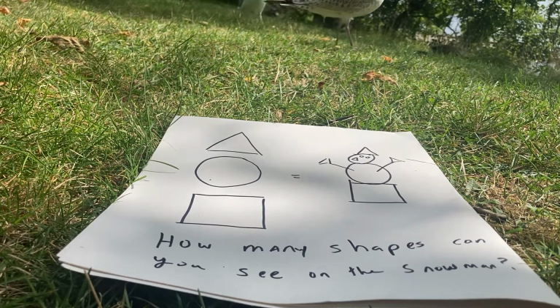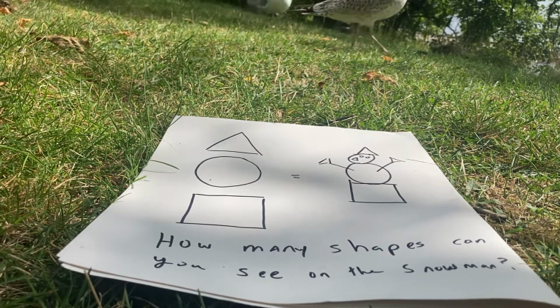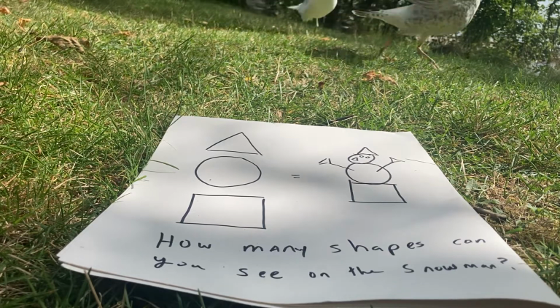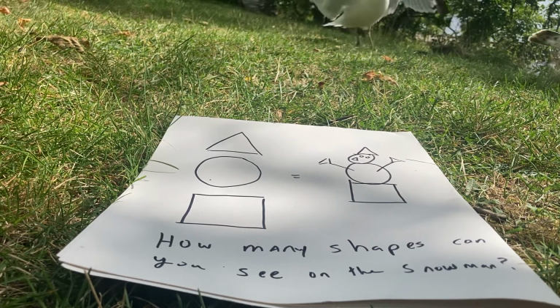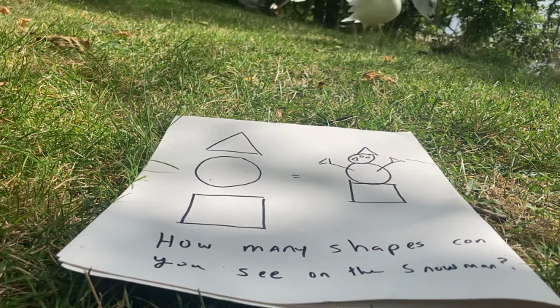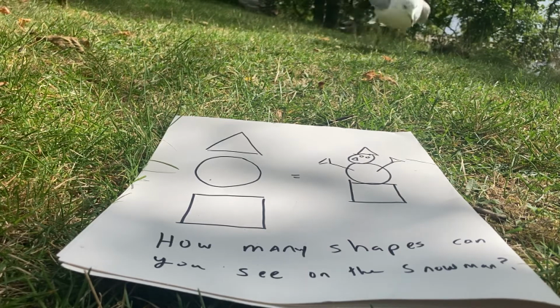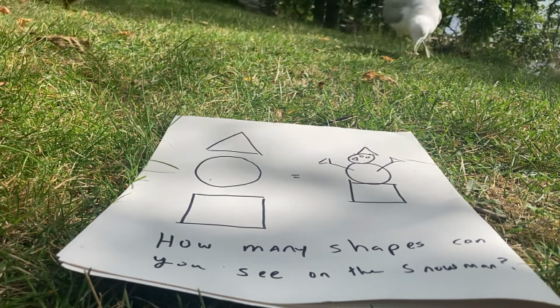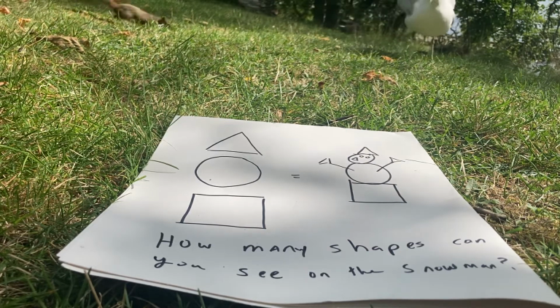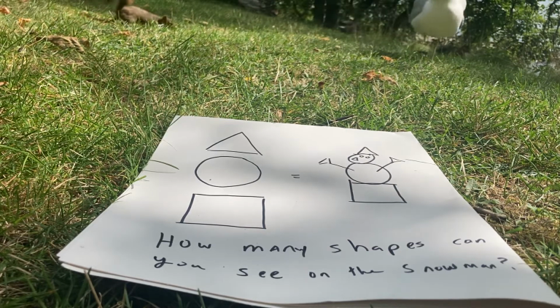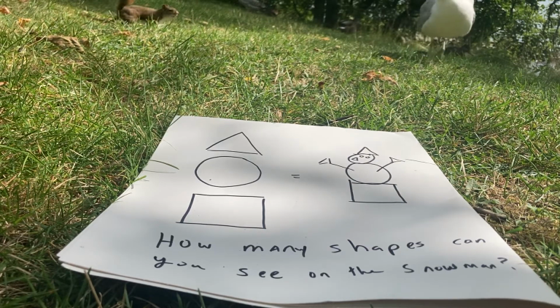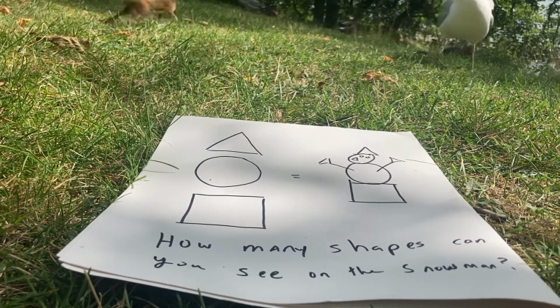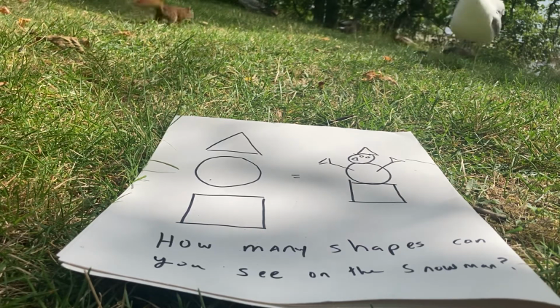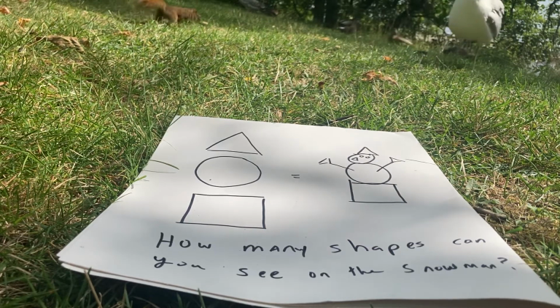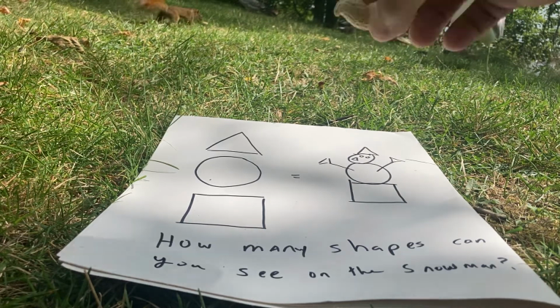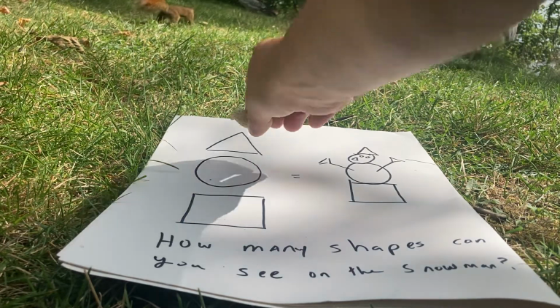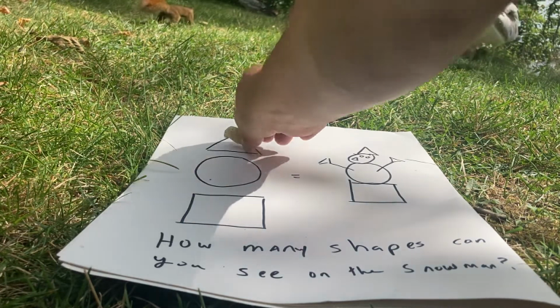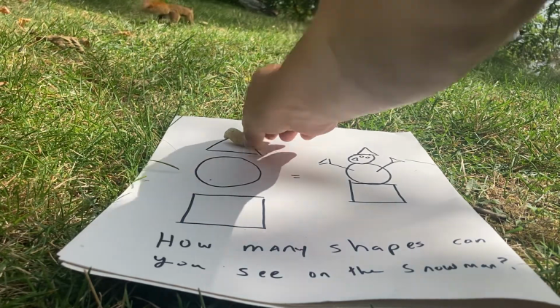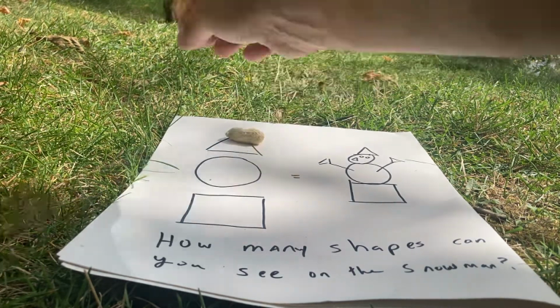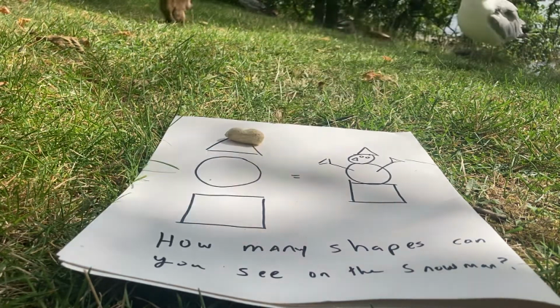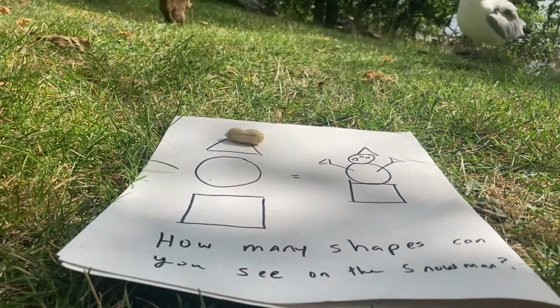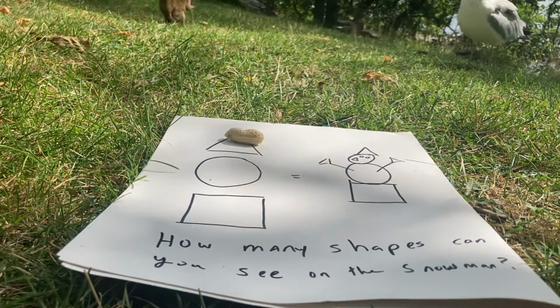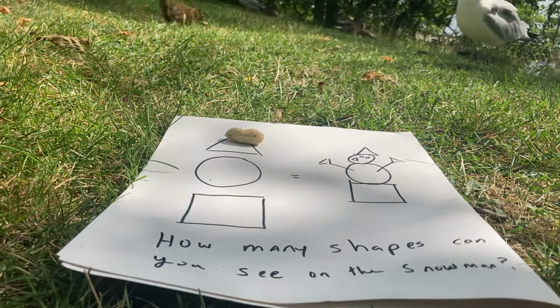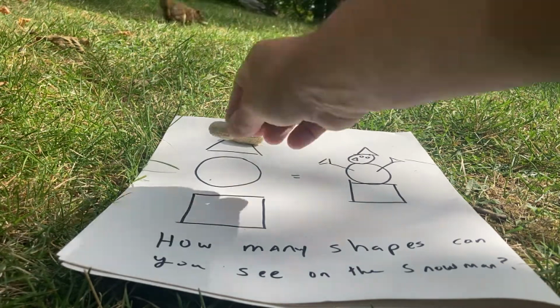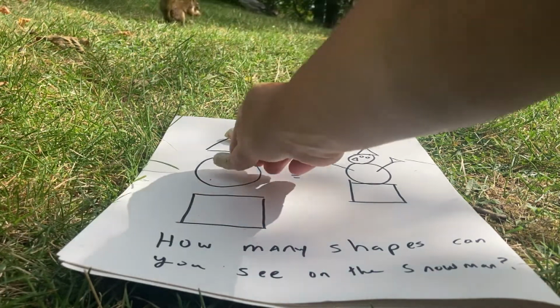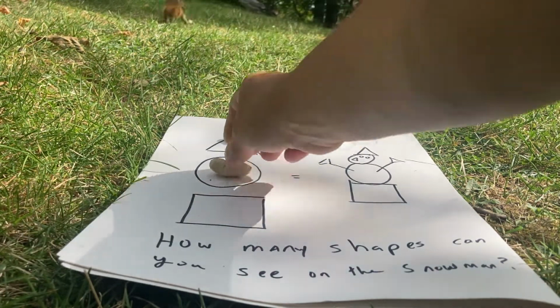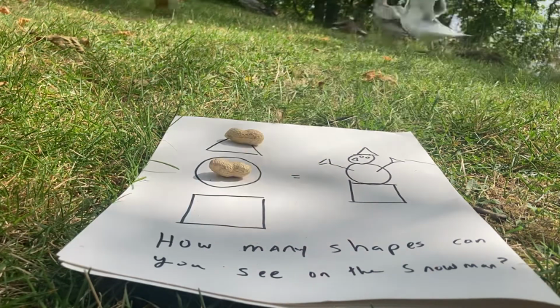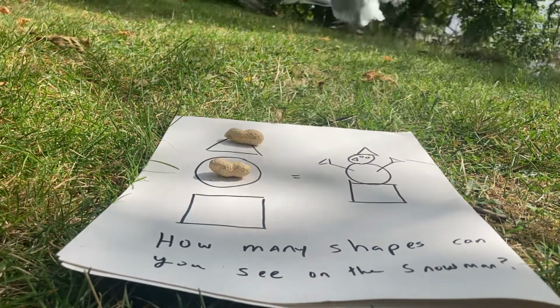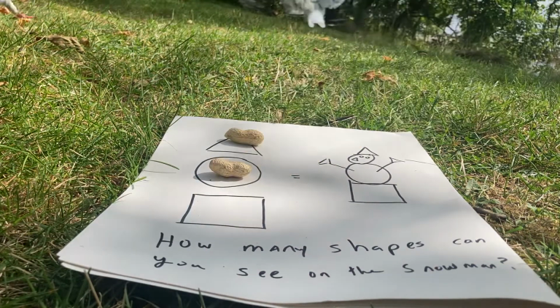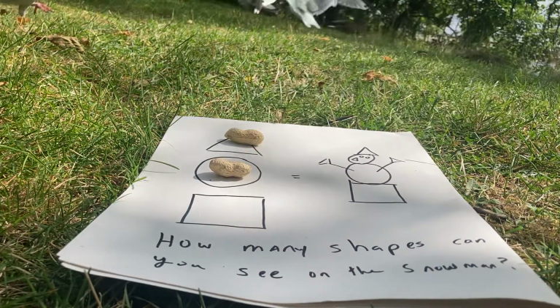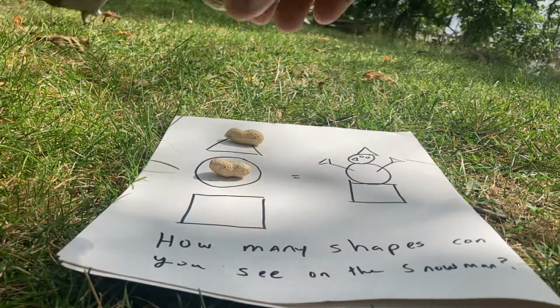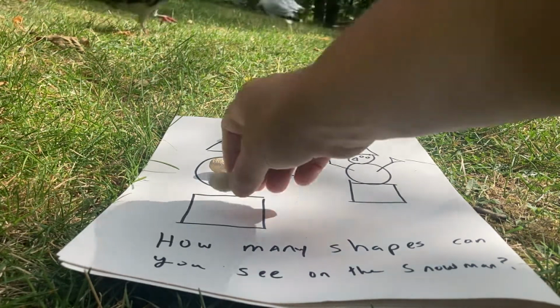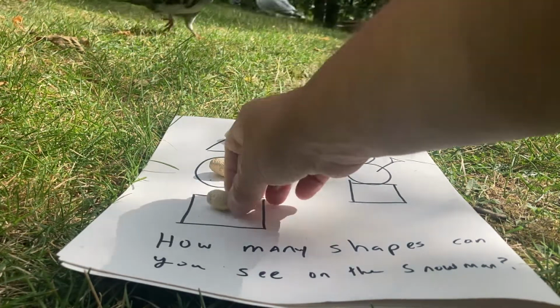Now we already know the shapes that we can see on the board here. We have a triangle, we have a circle, we have a square.